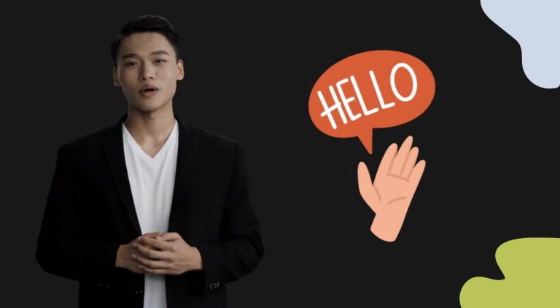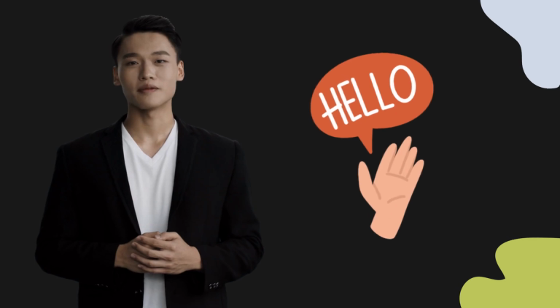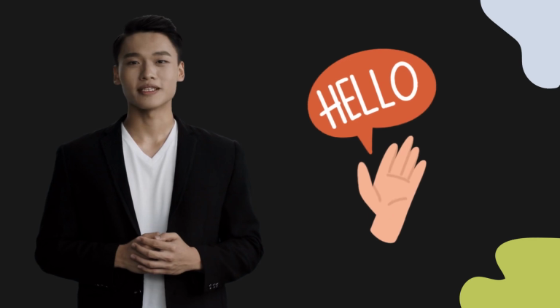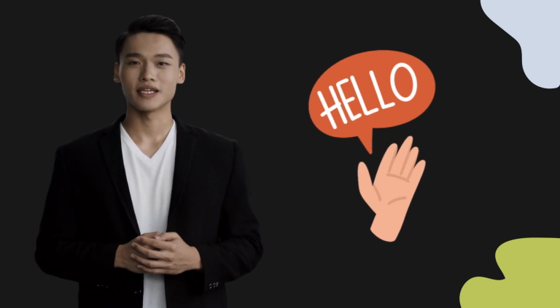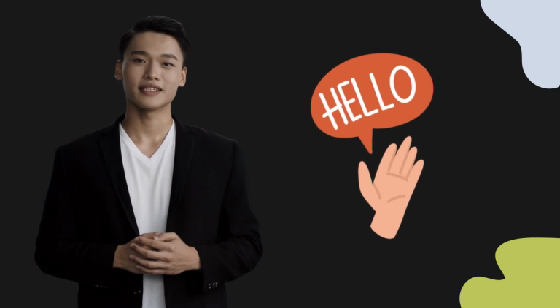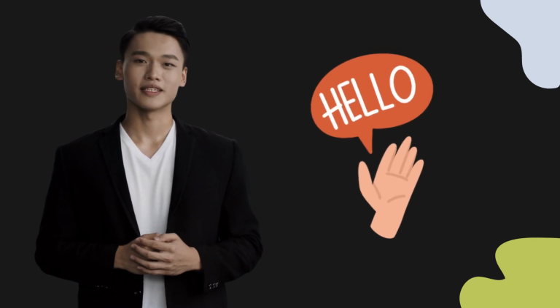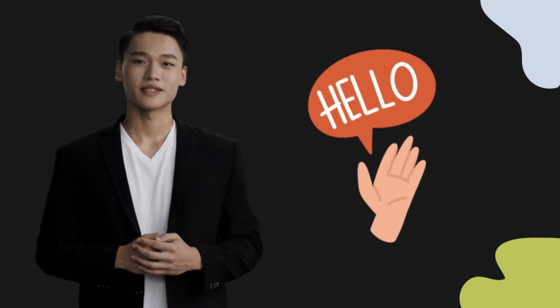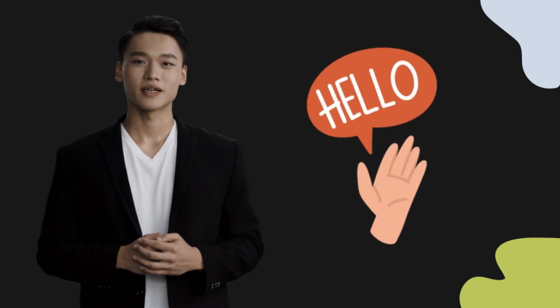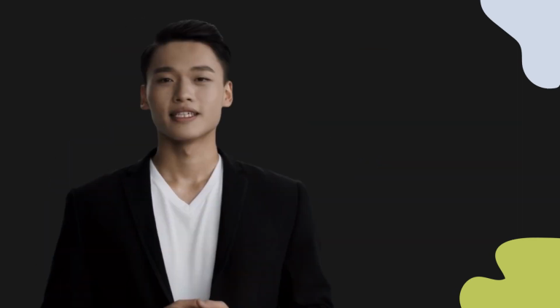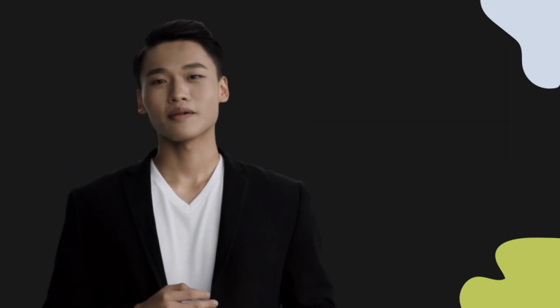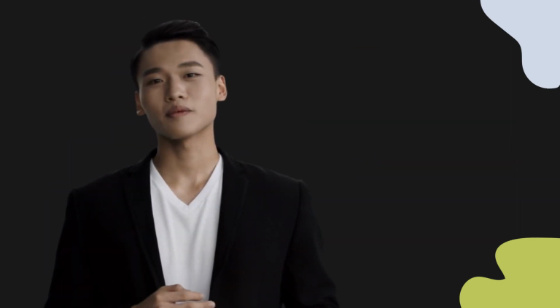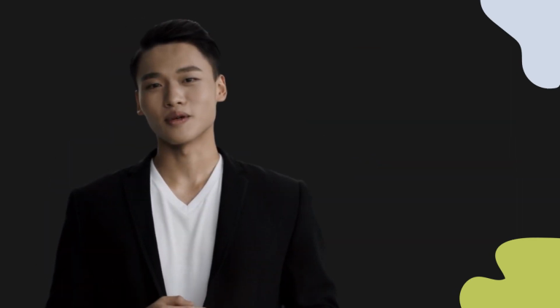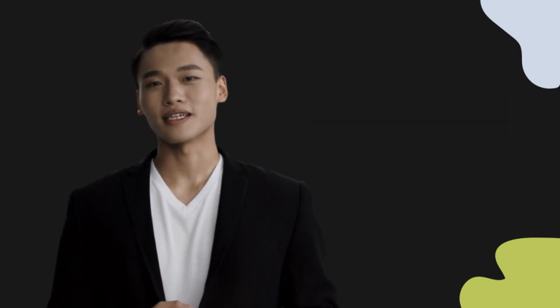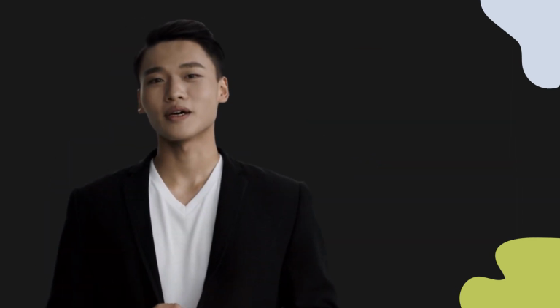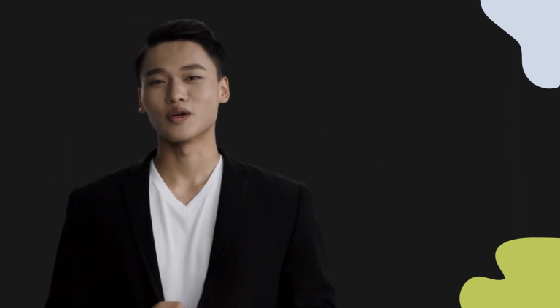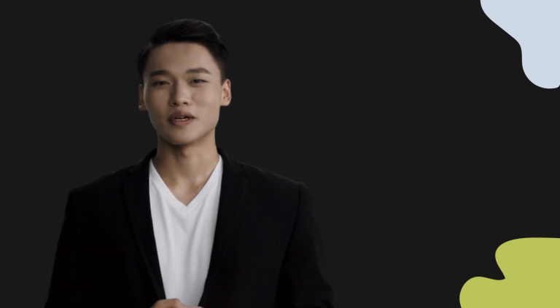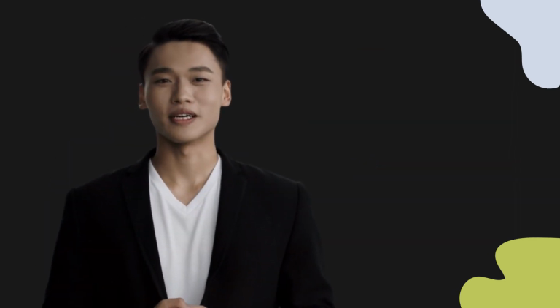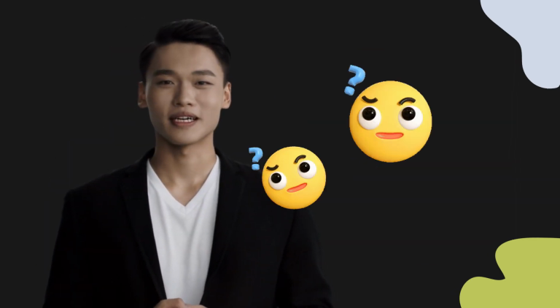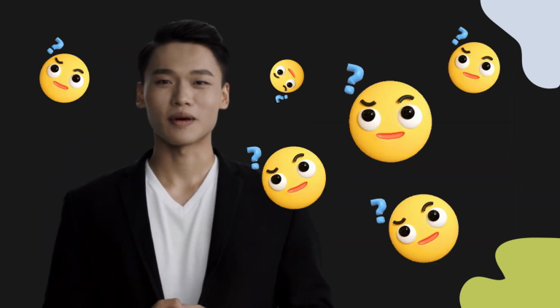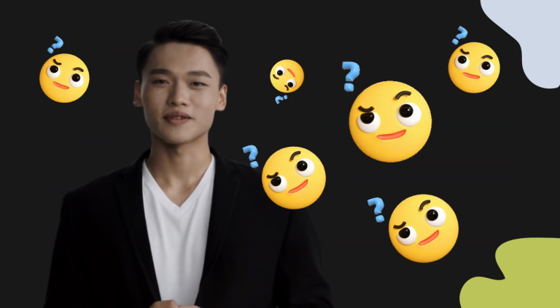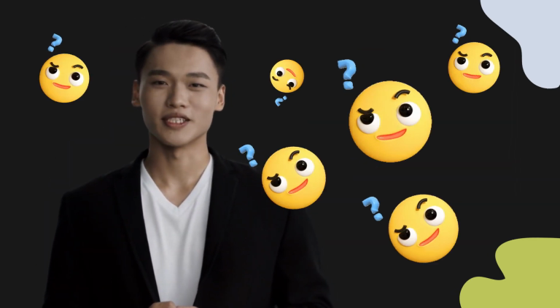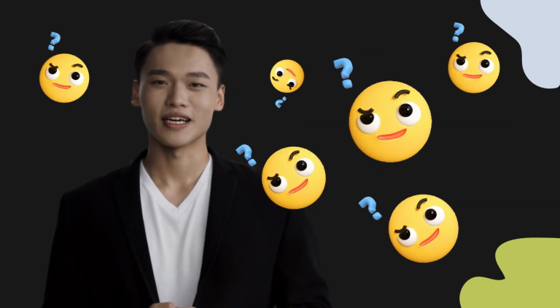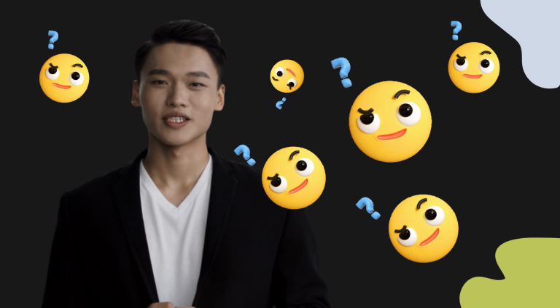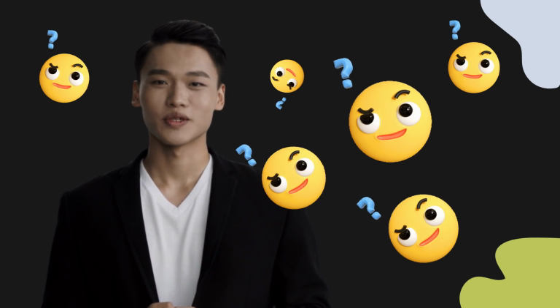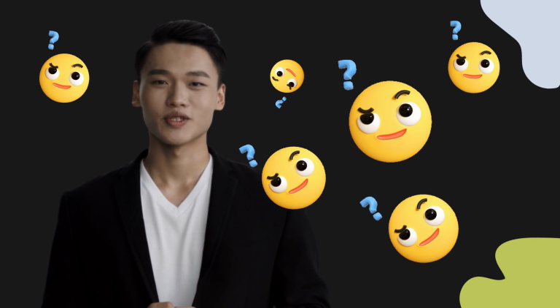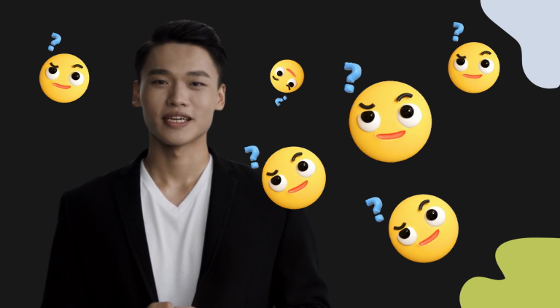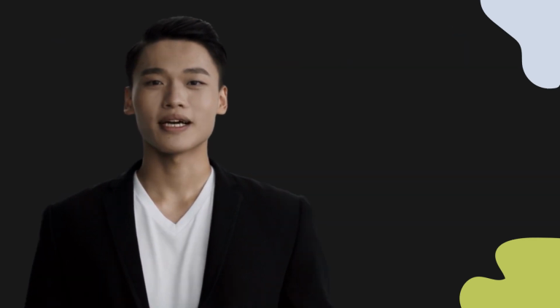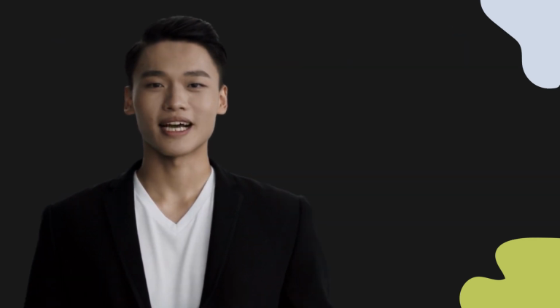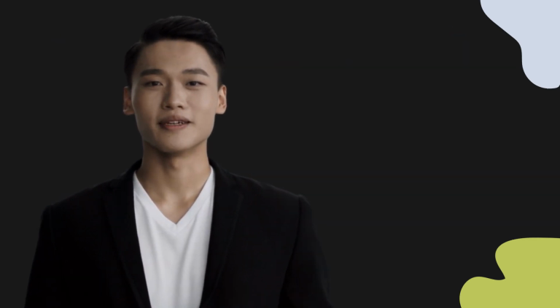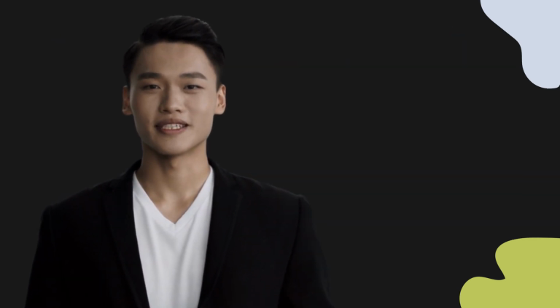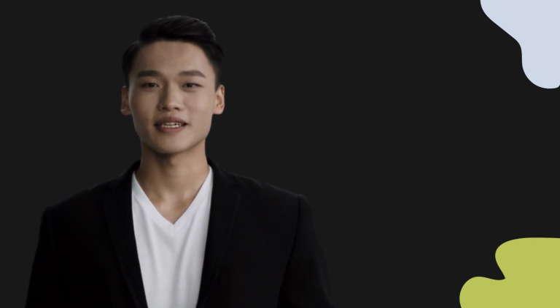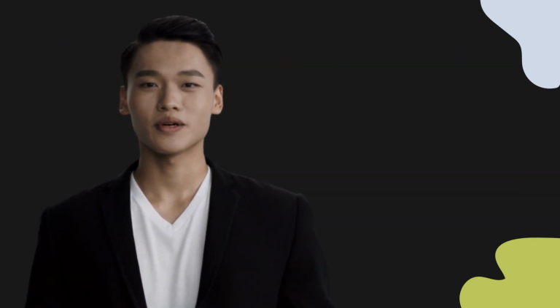Welcome to this pronunciation video. Today we will be focusing on a new word that you might find challenging or intriguing. So let's dive into today's word.